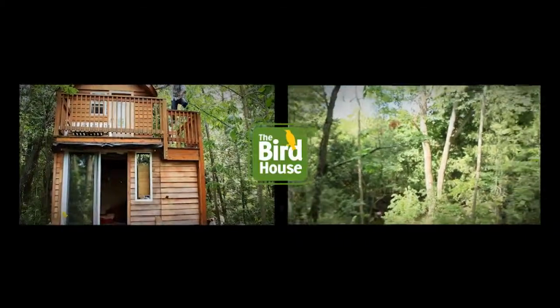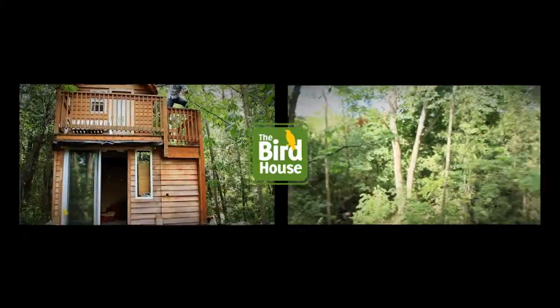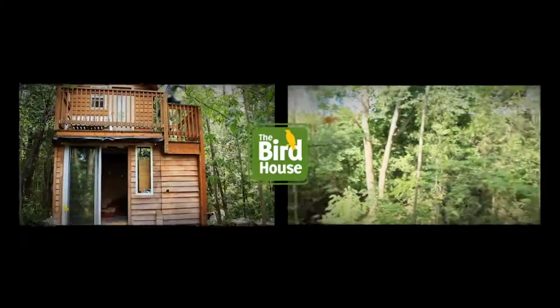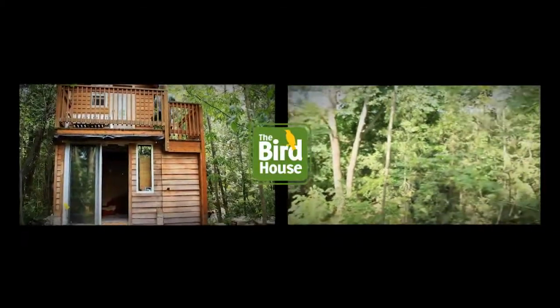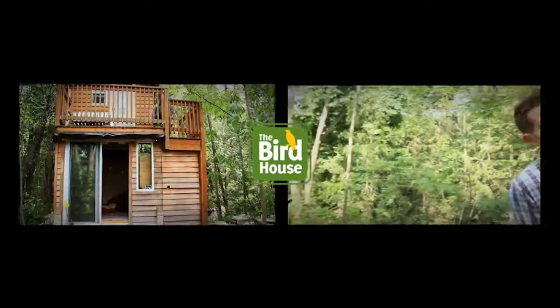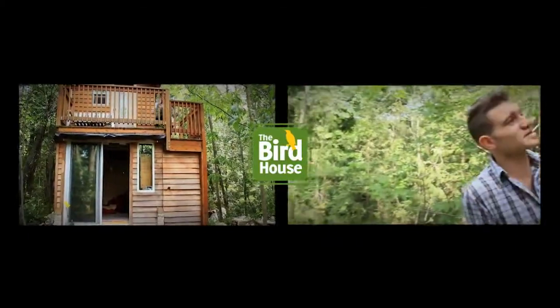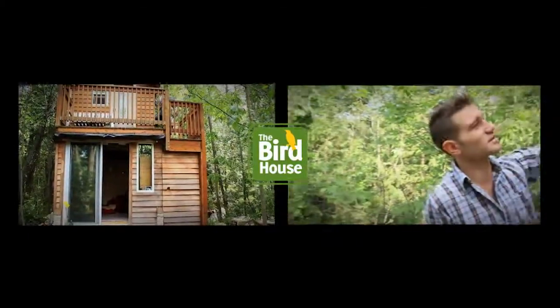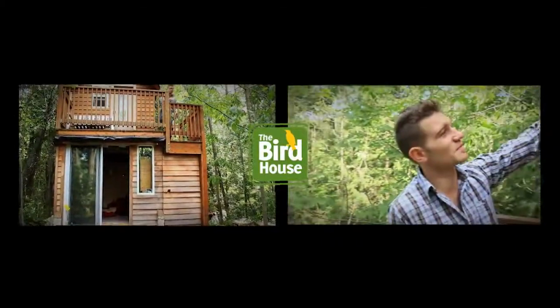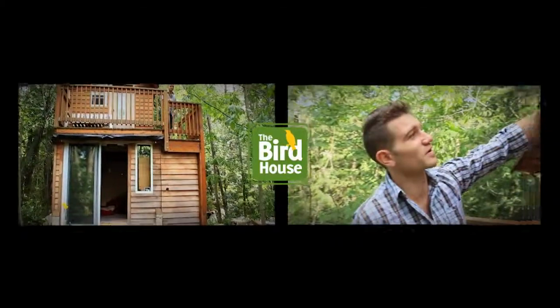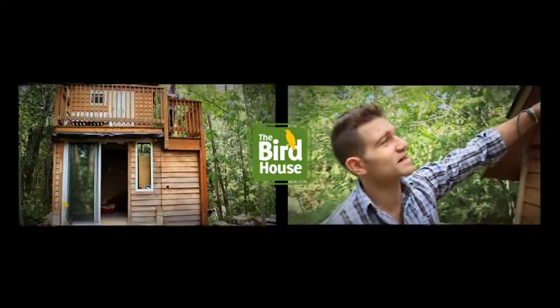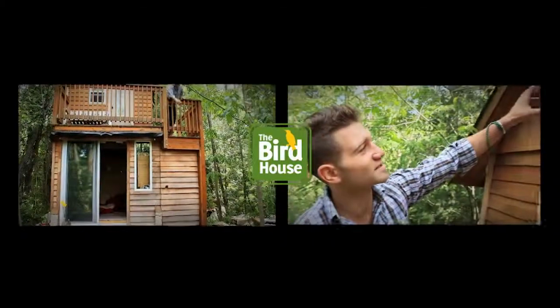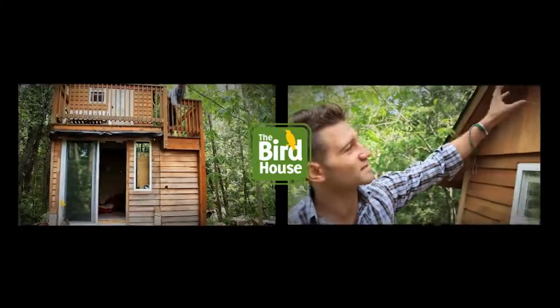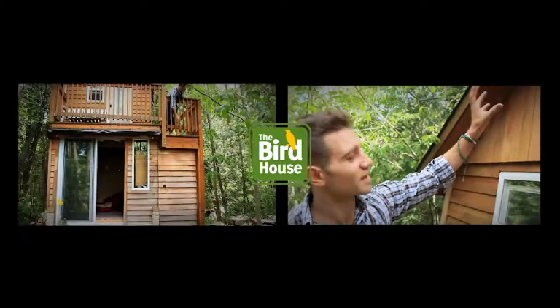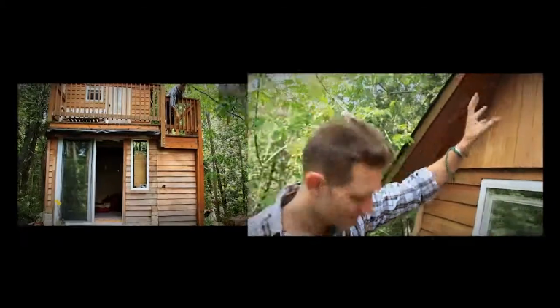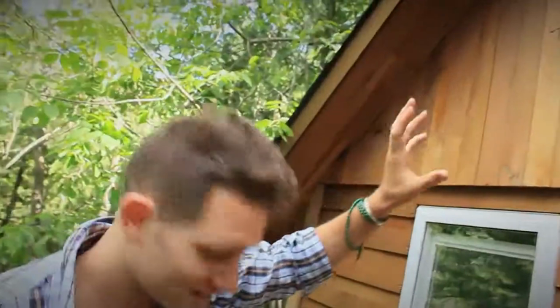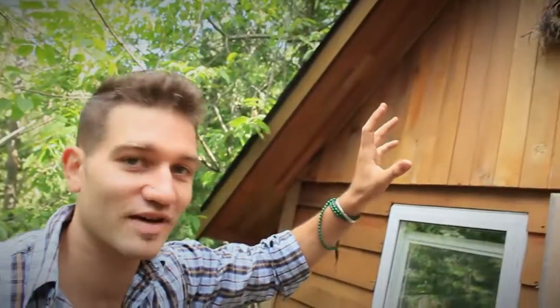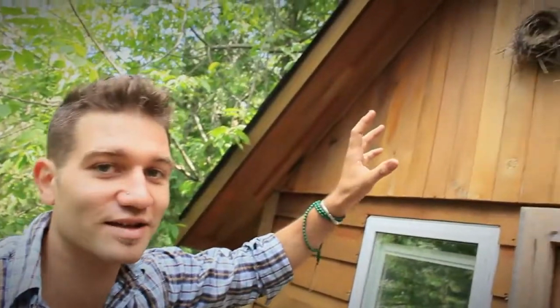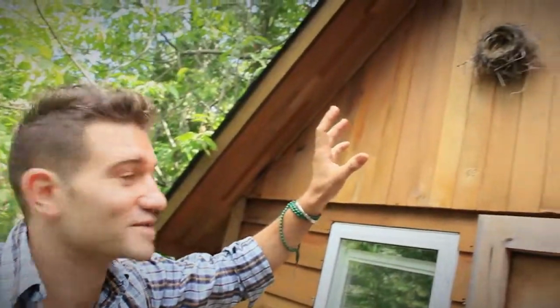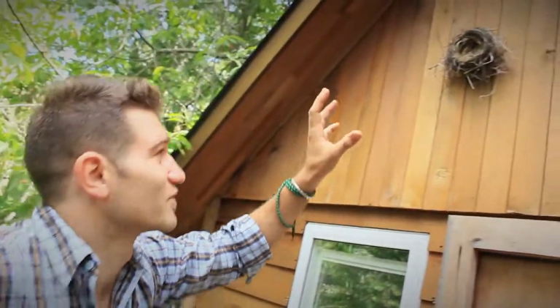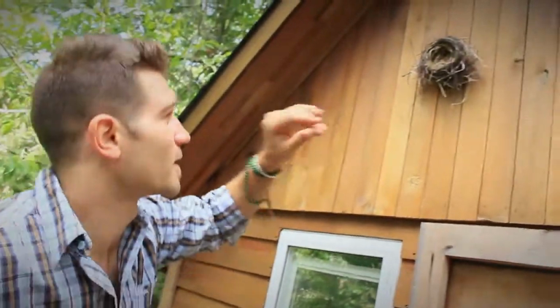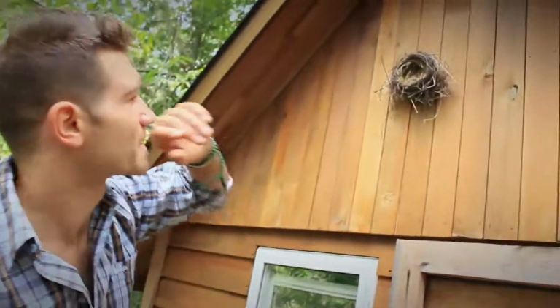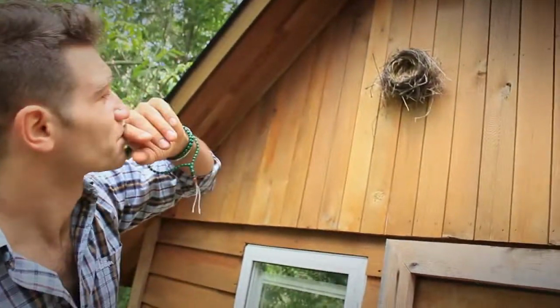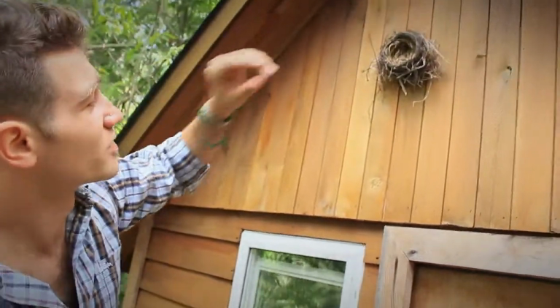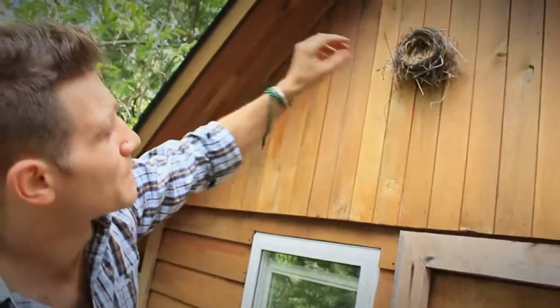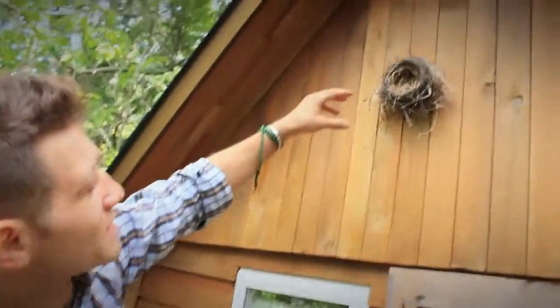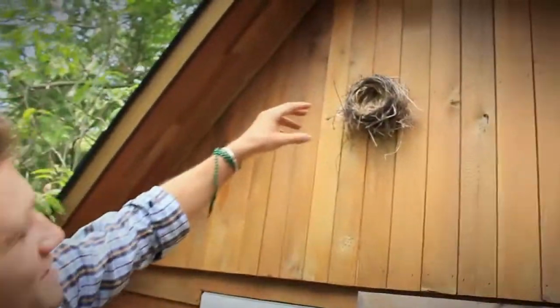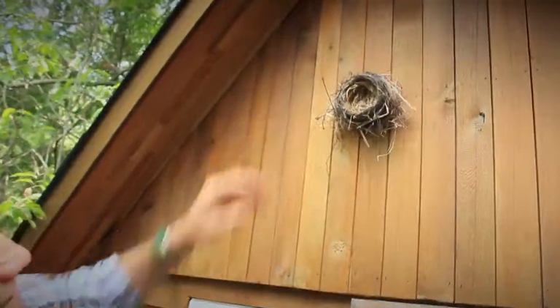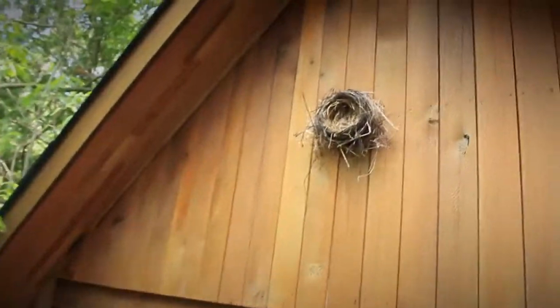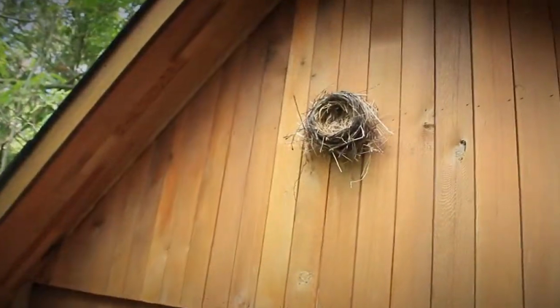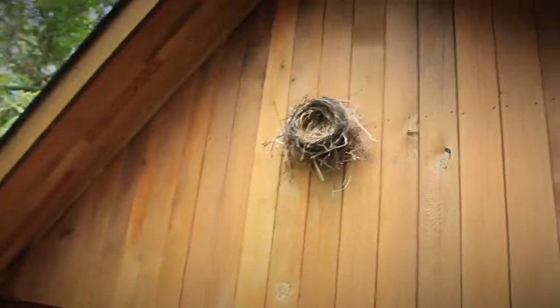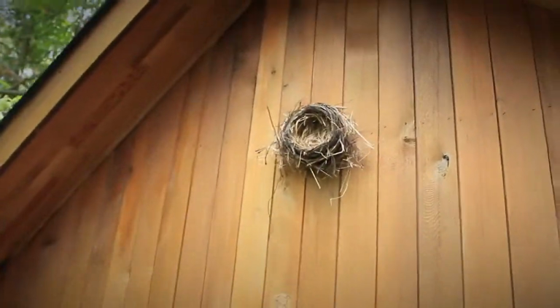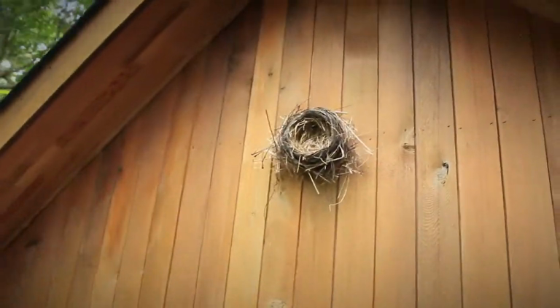And here, look, there's the bird nest. This is like, instead of antlers, we've got a bird nest like that.